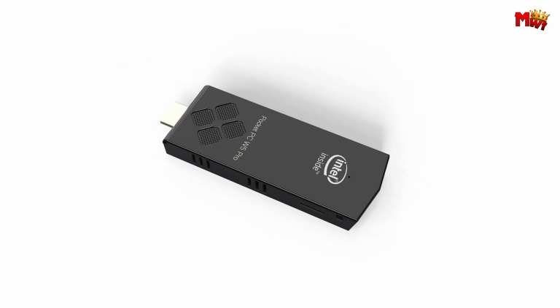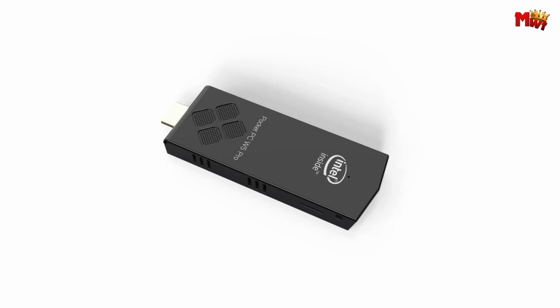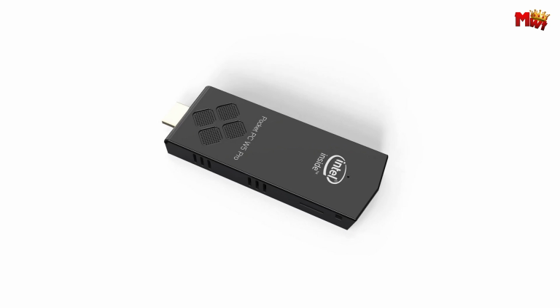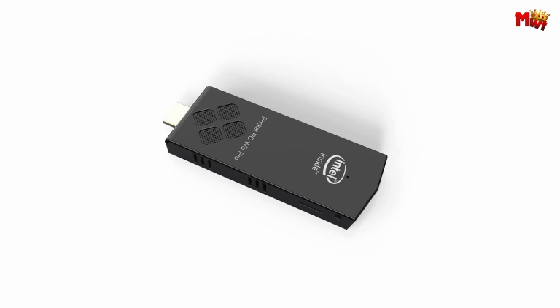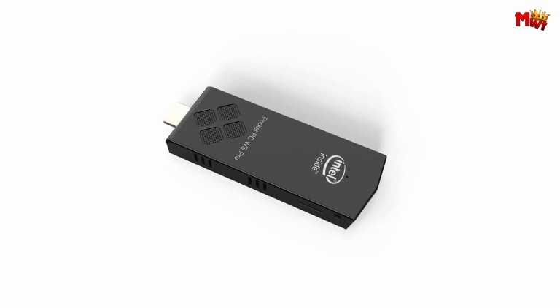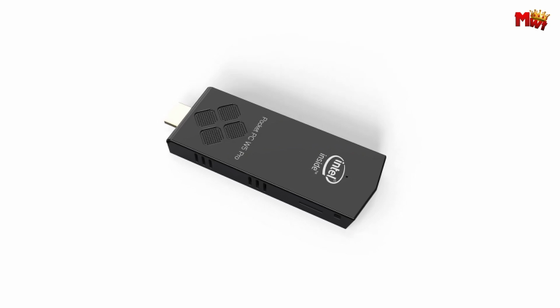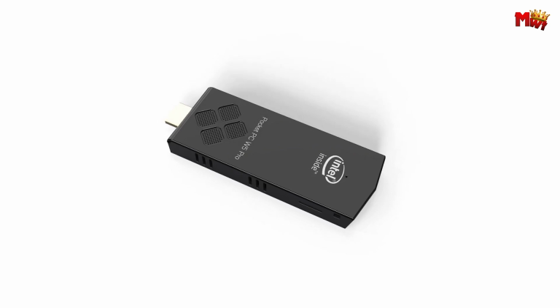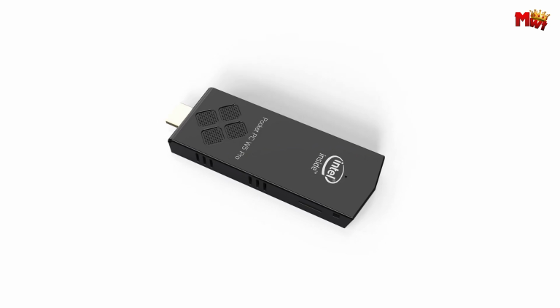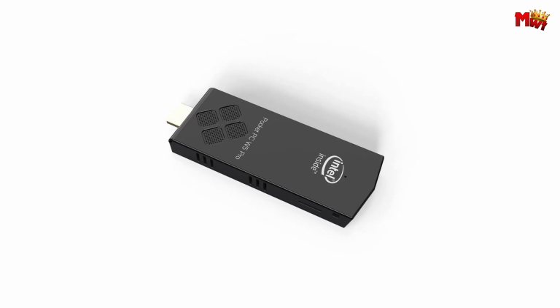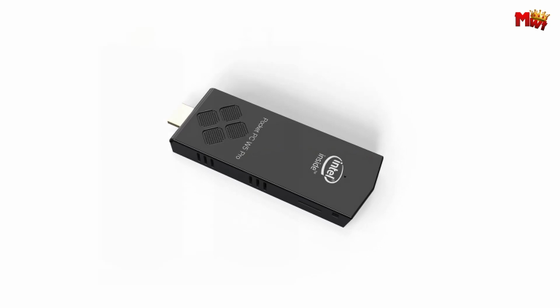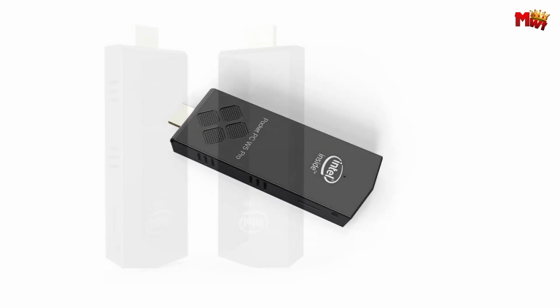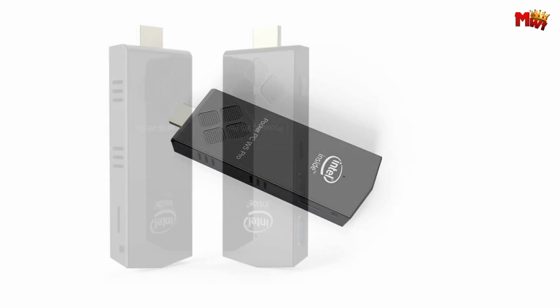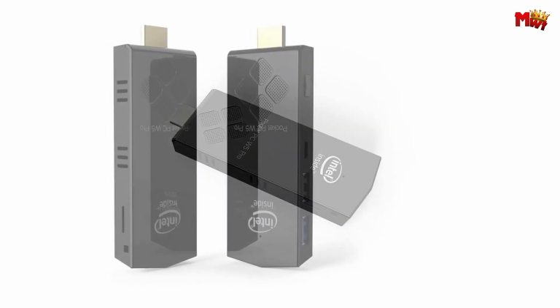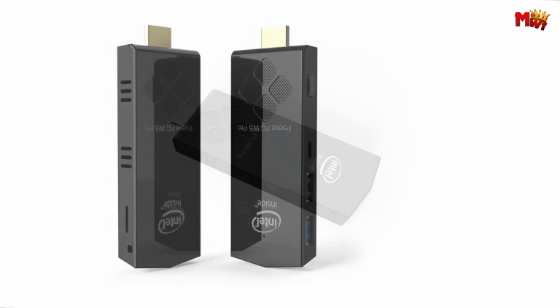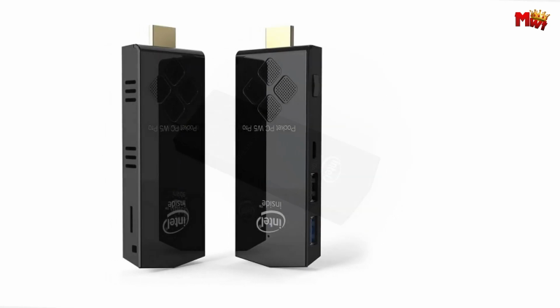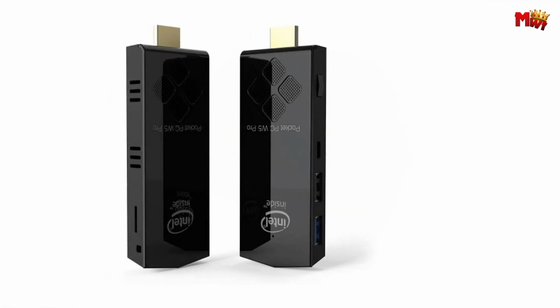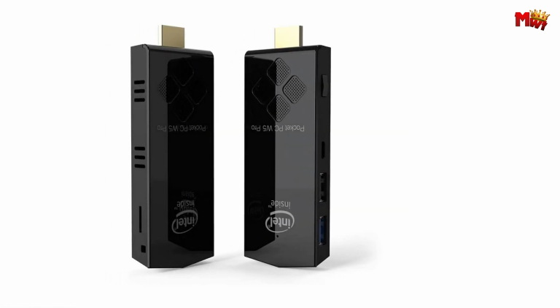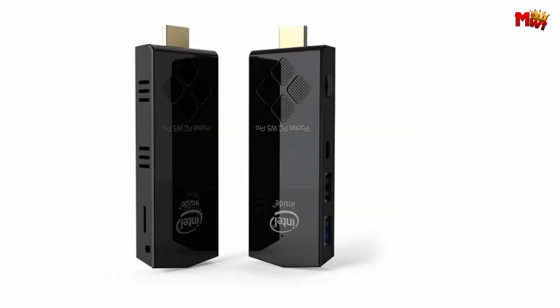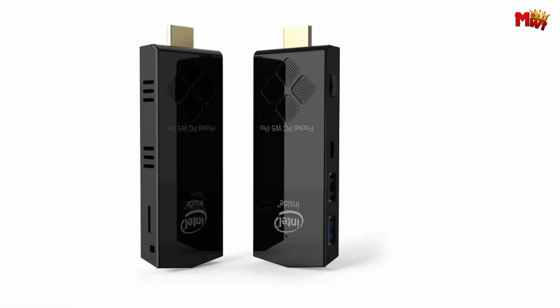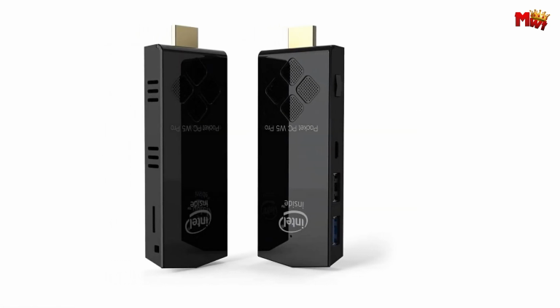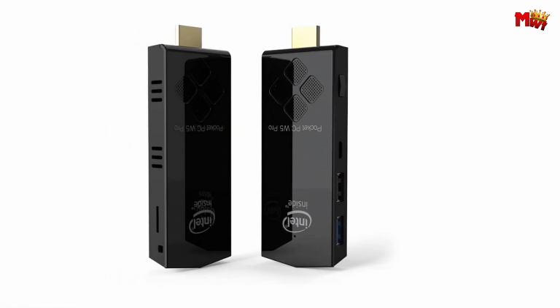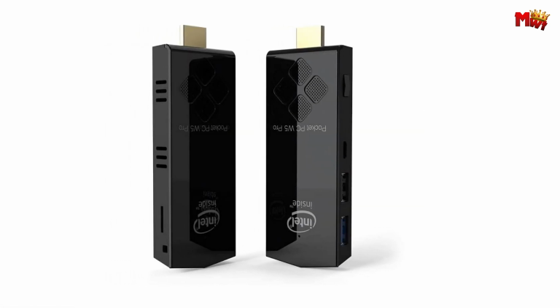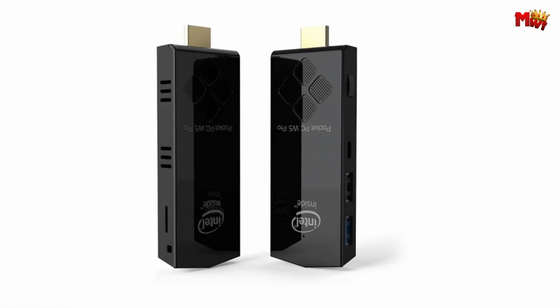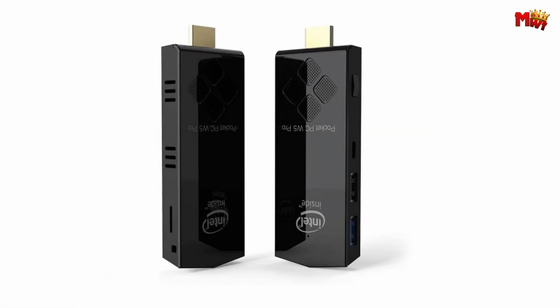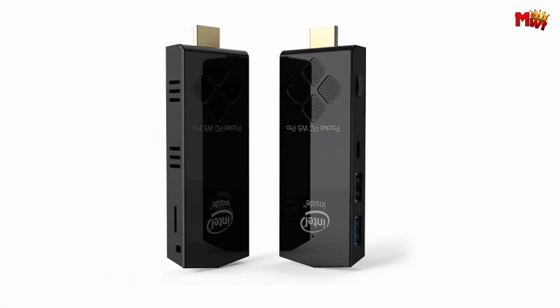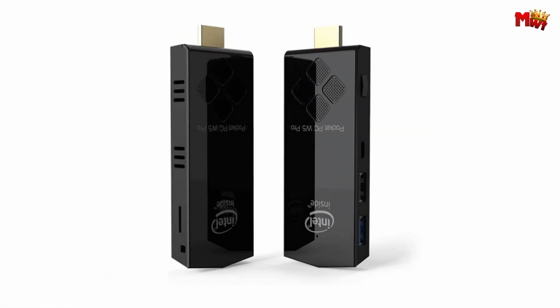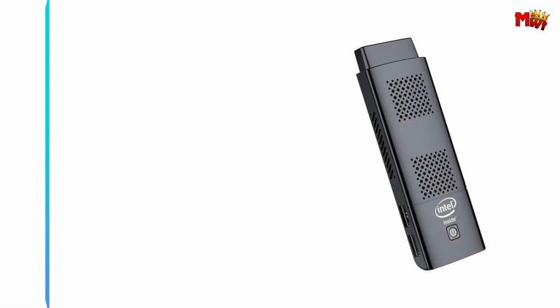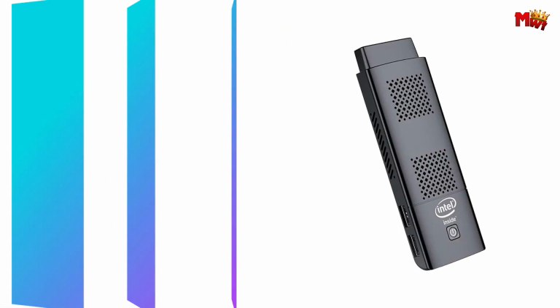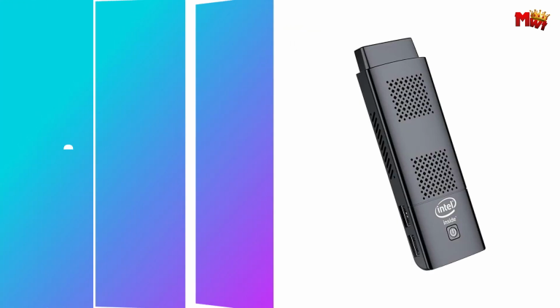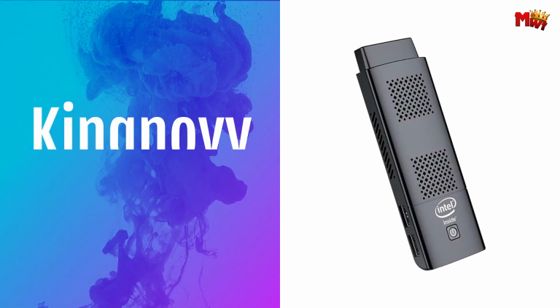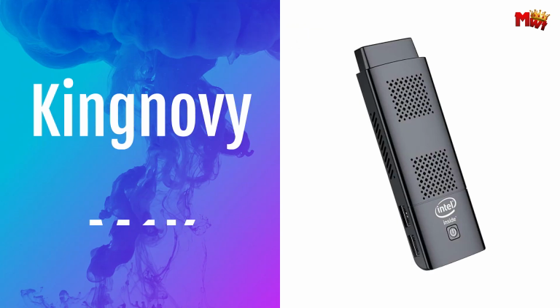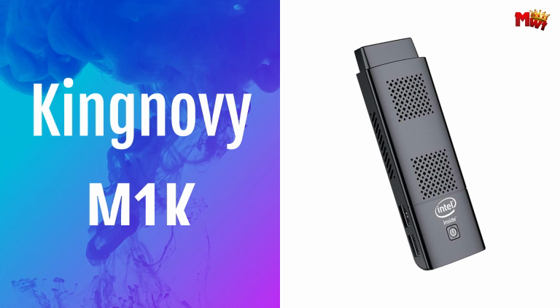Cons: lower RAM and storage, limited ports, limited processing power.